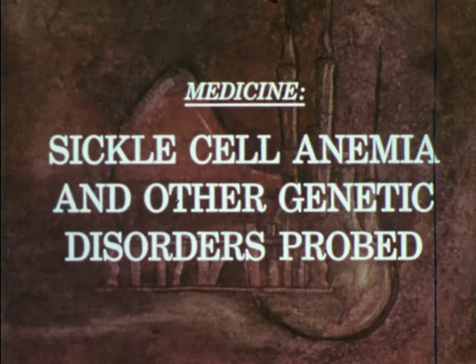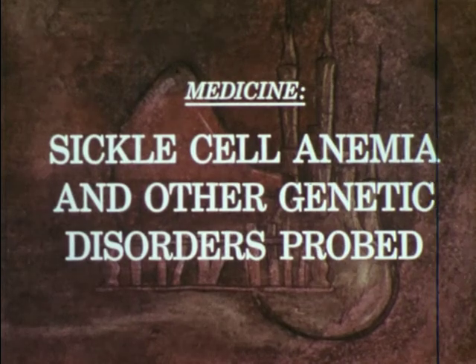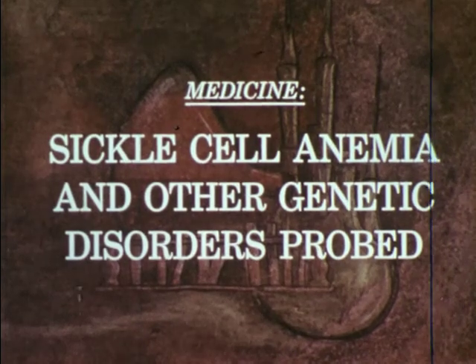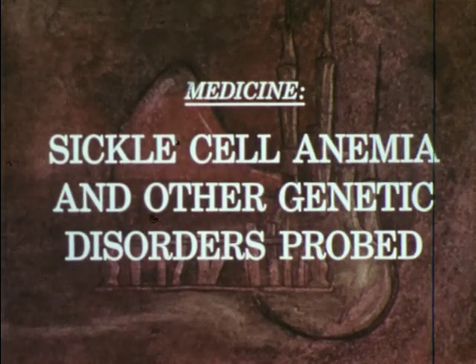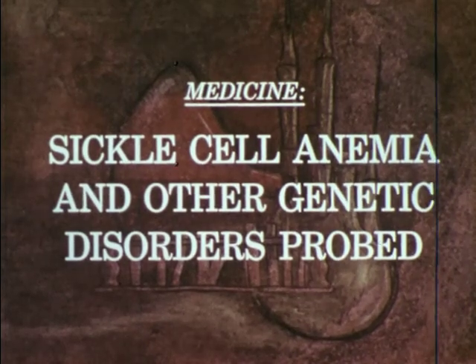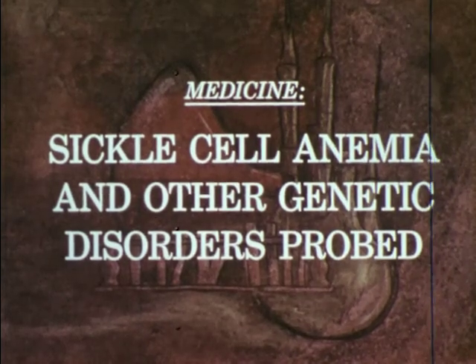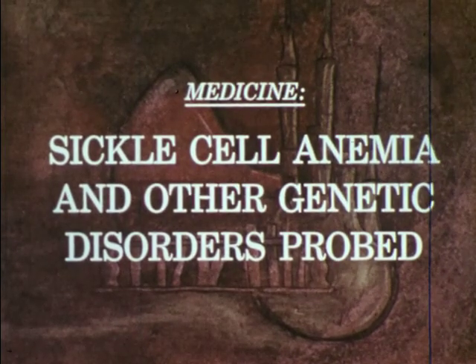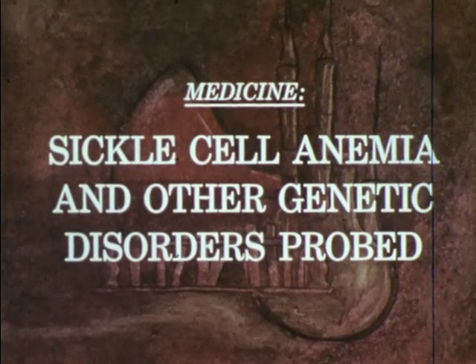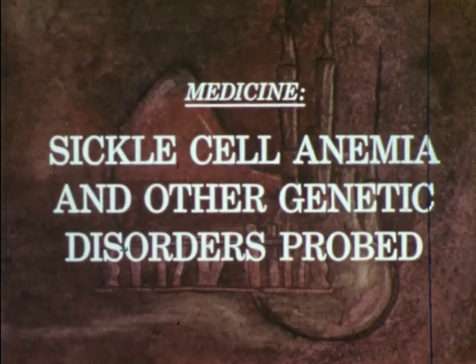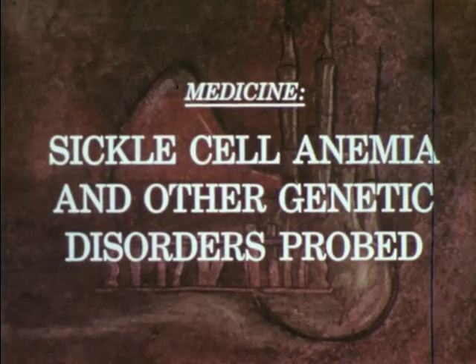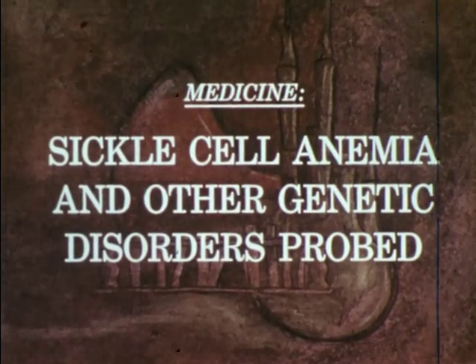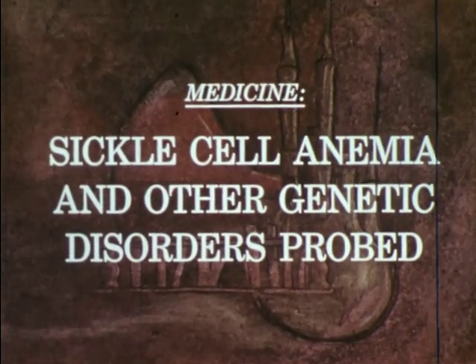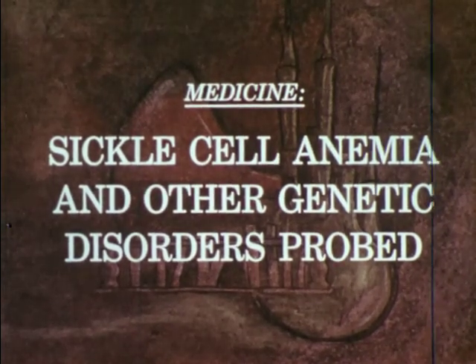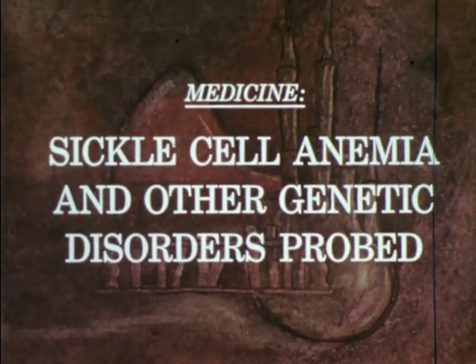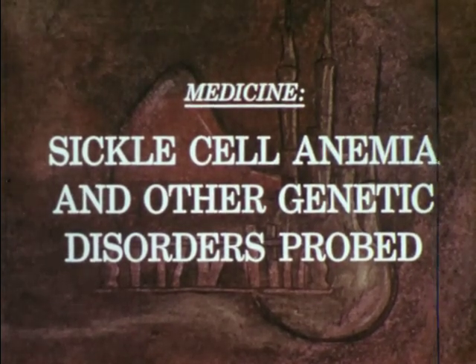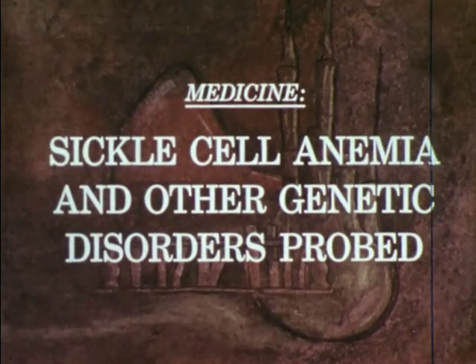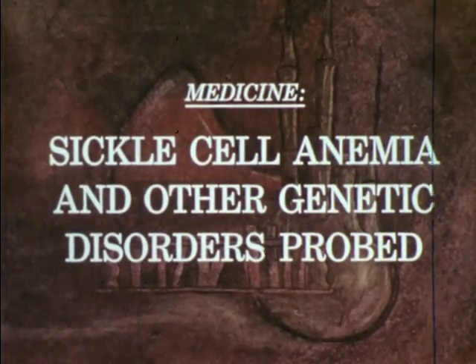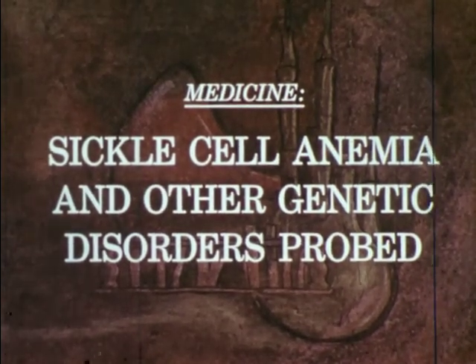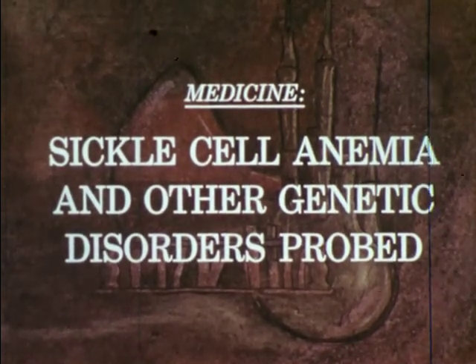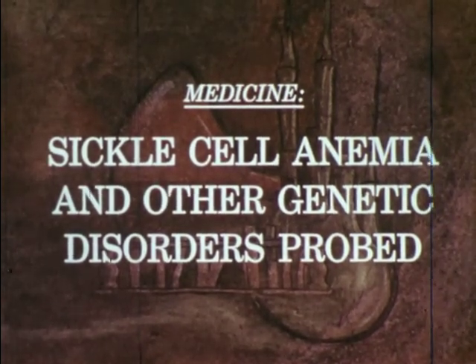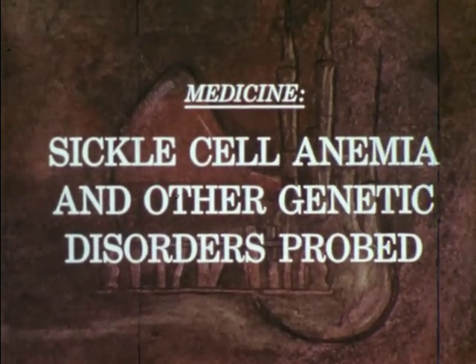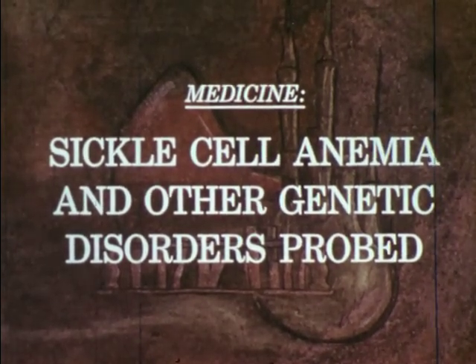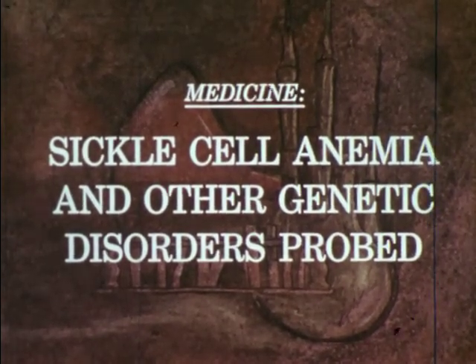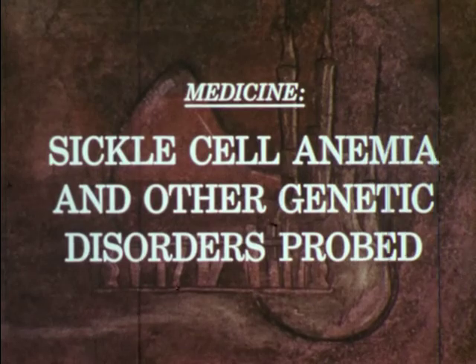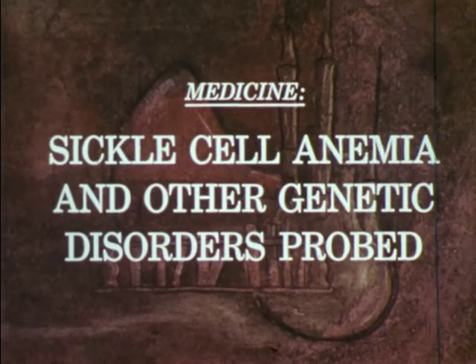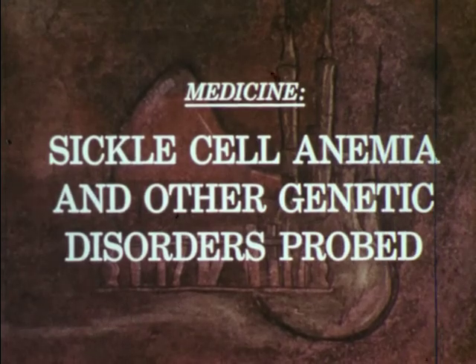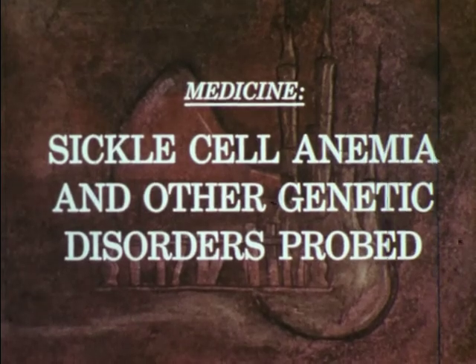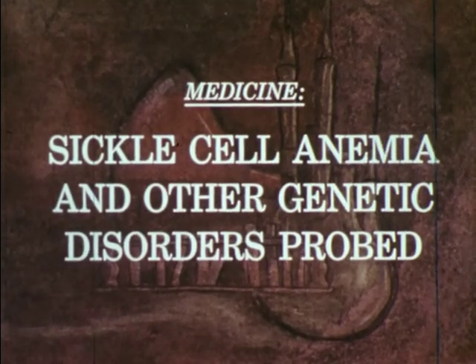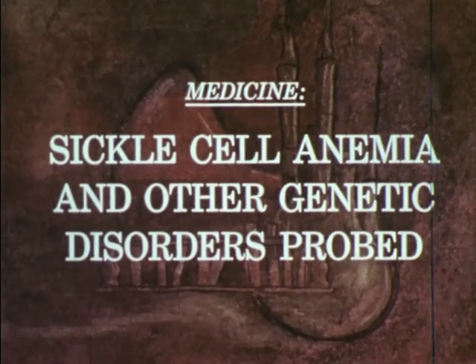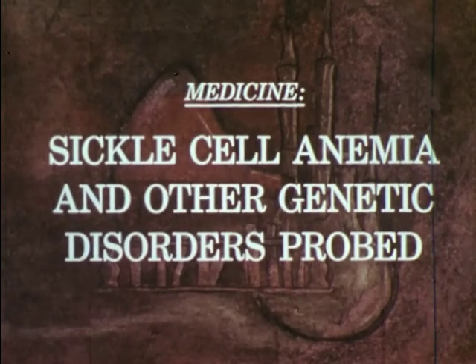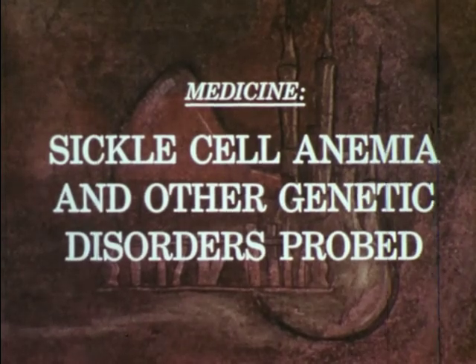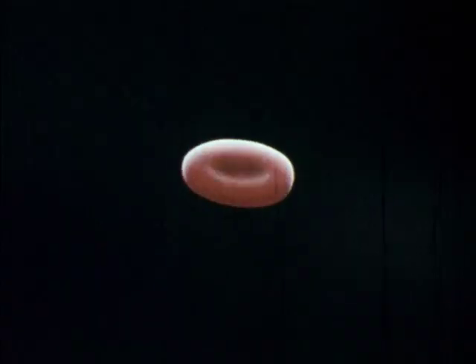This footage has been made available by Dr. James E. Bowman, director of the Comprehensive Sickle Cell Center of the University of Chicago.